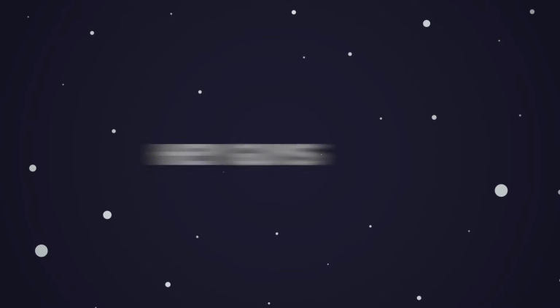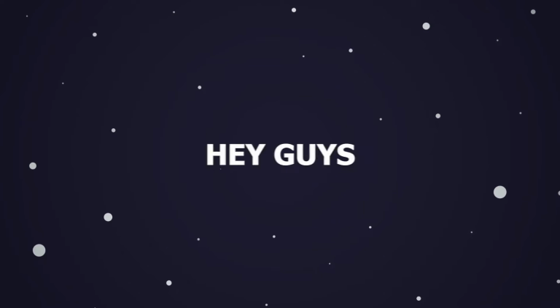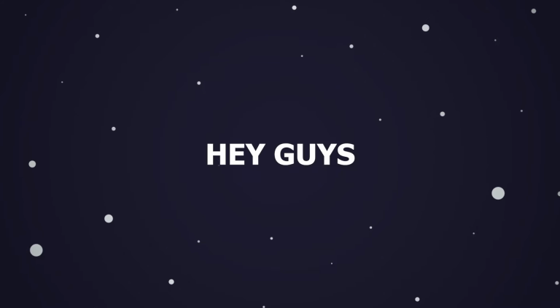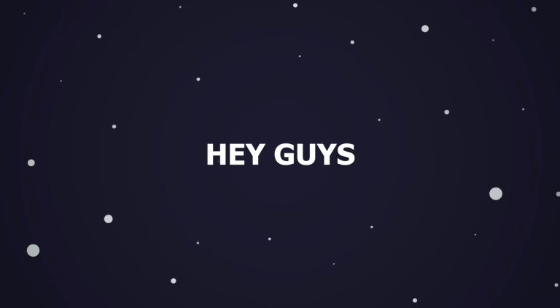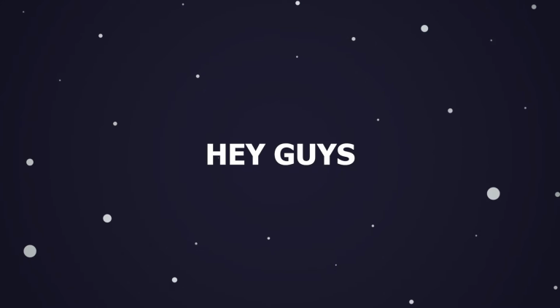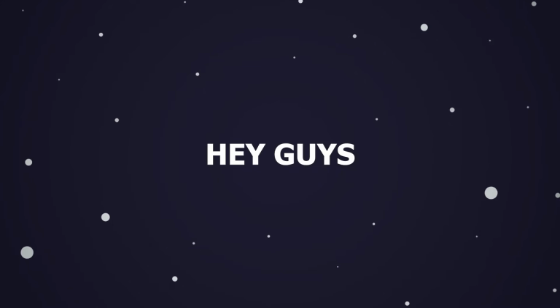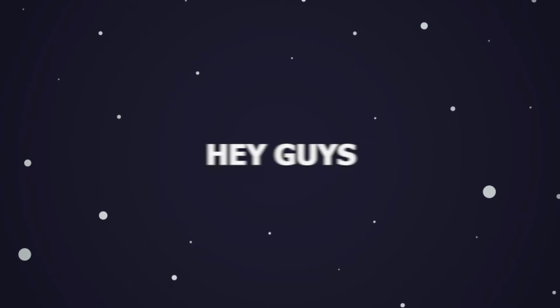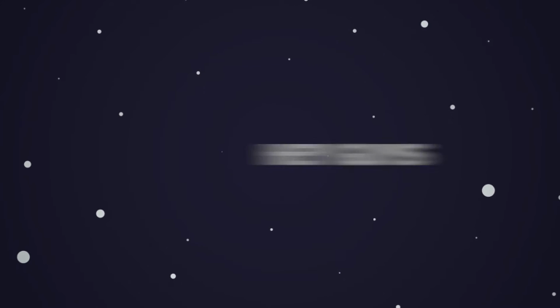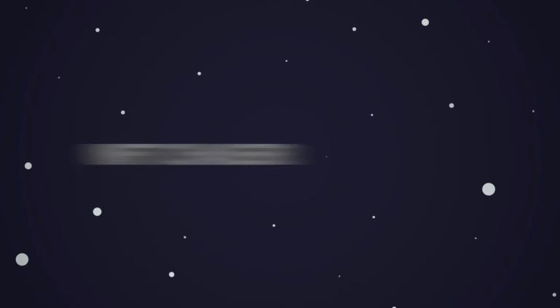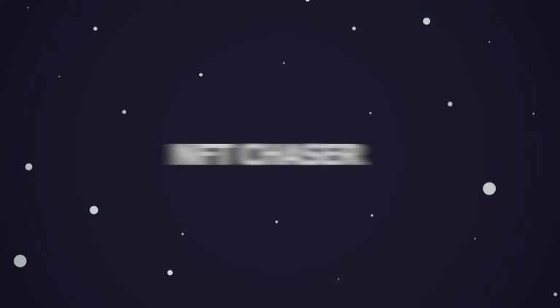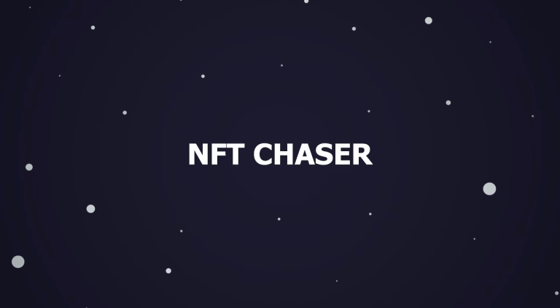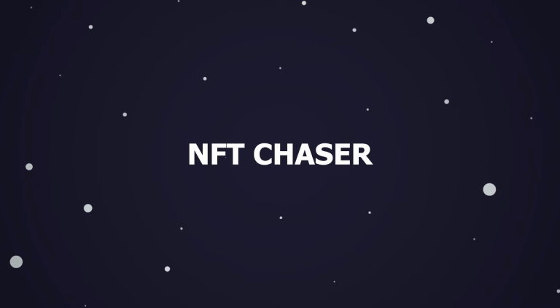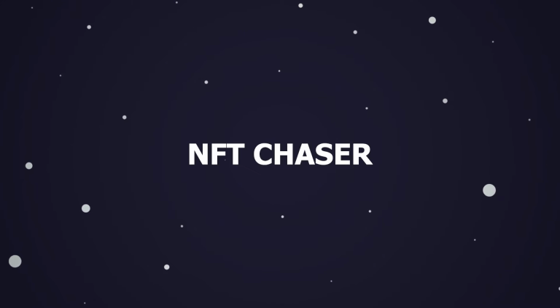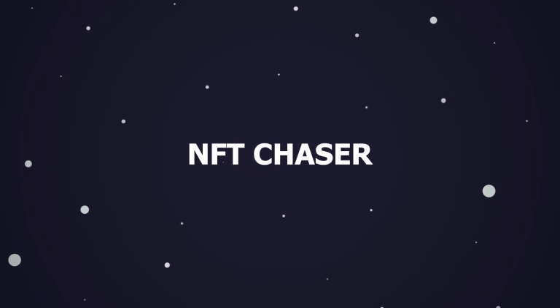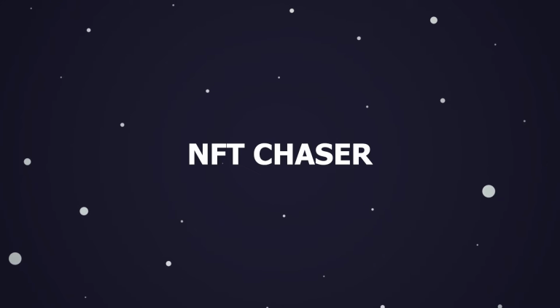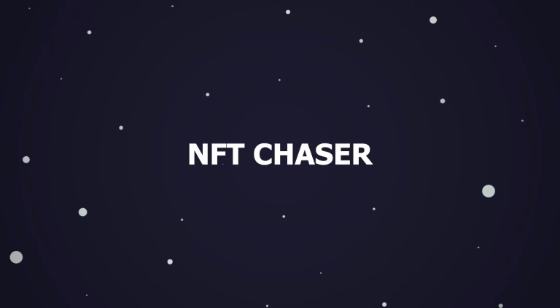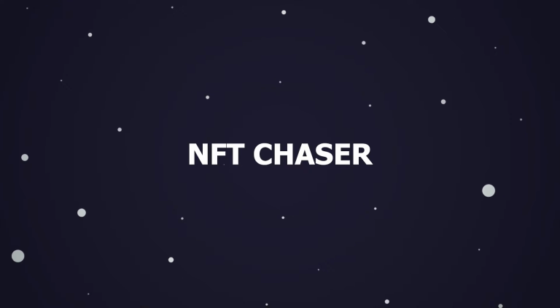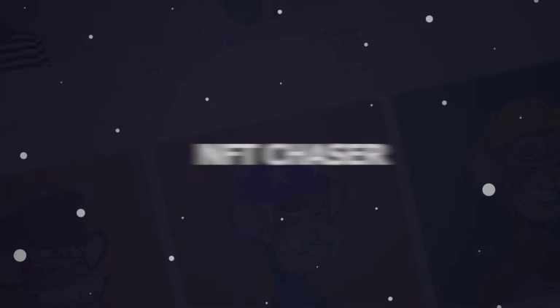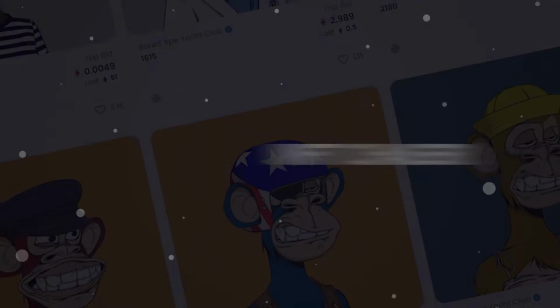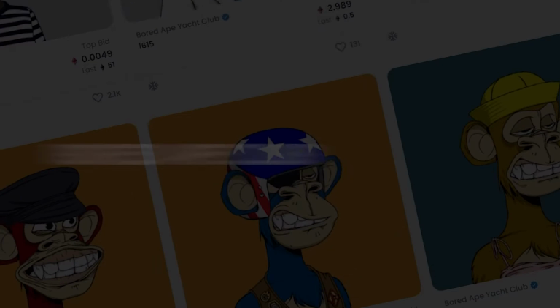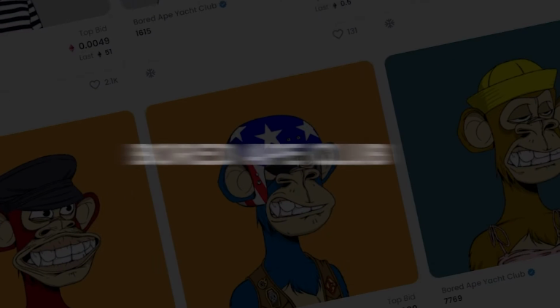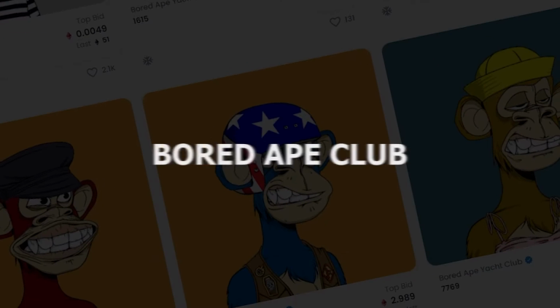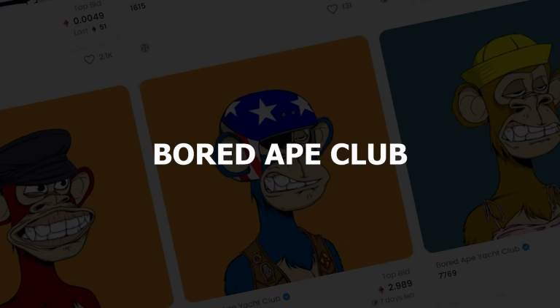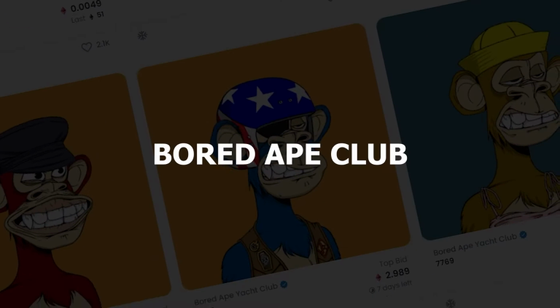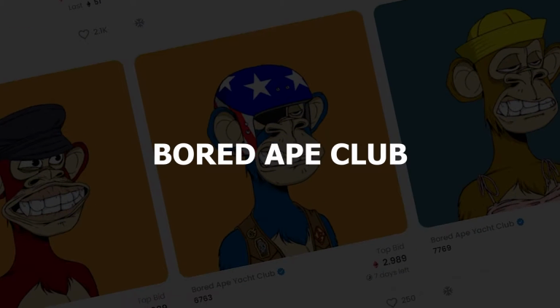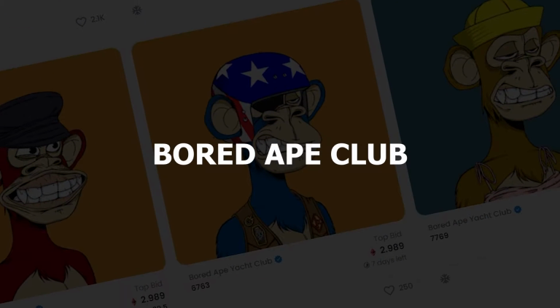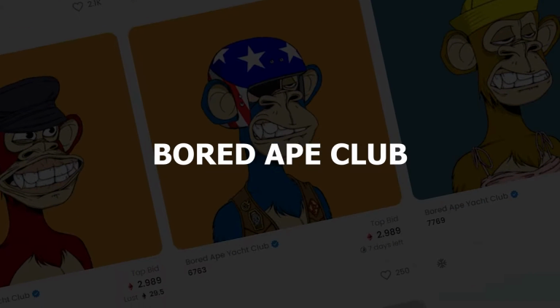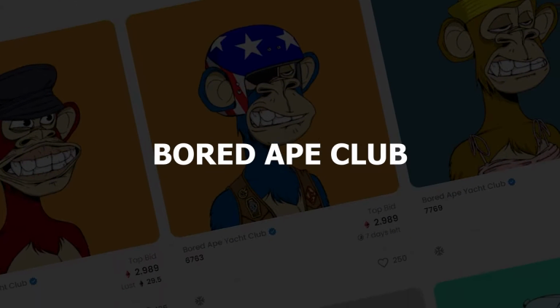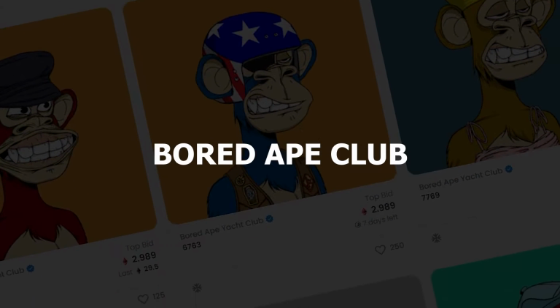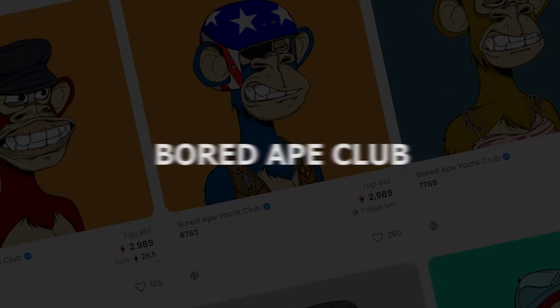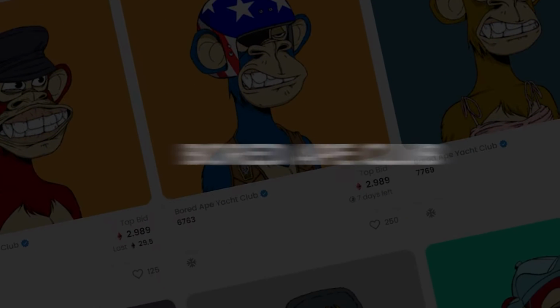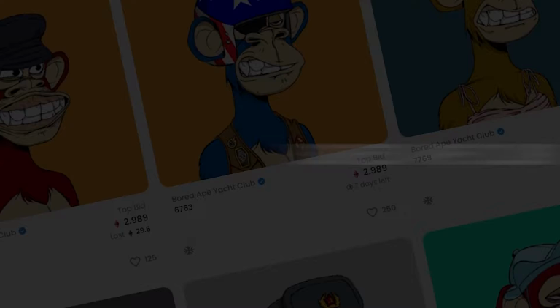Hey guys, welcome back to NFT Chaser. Today we'll talk about the Bored Ape Club. Let's head into it.